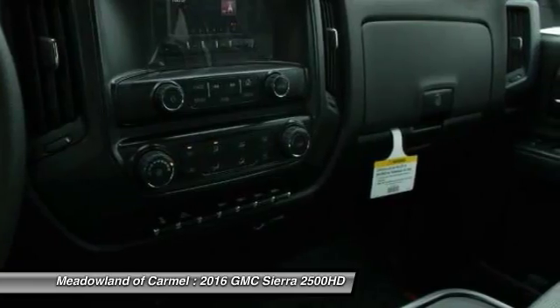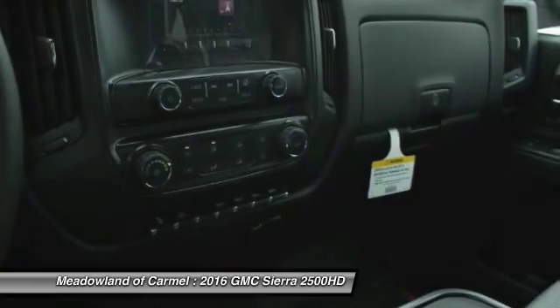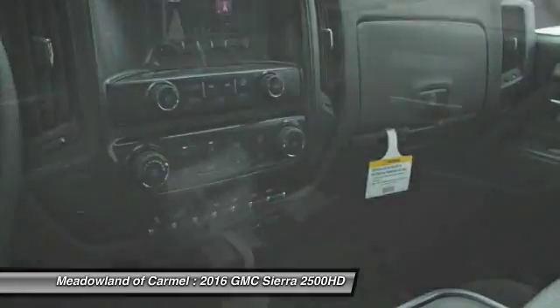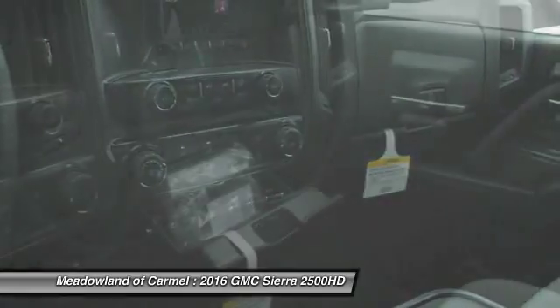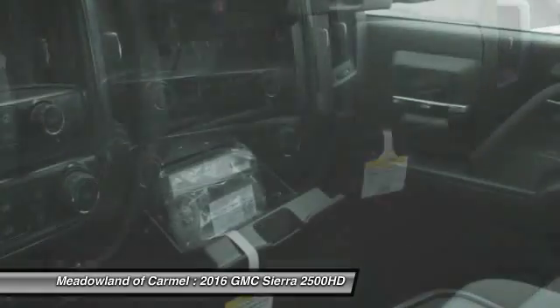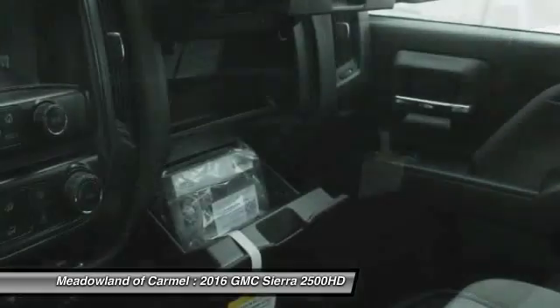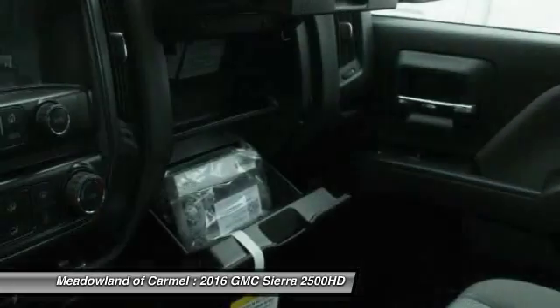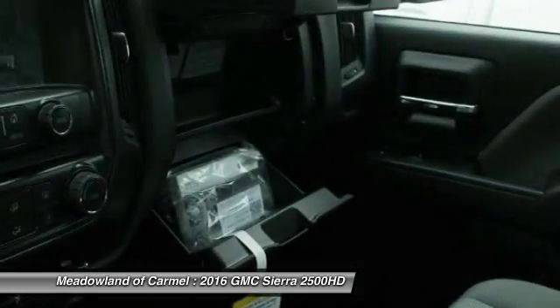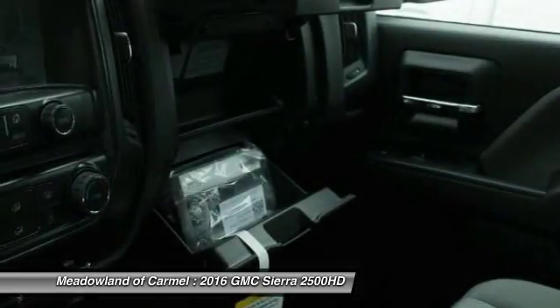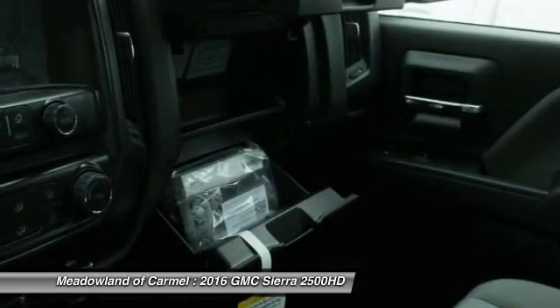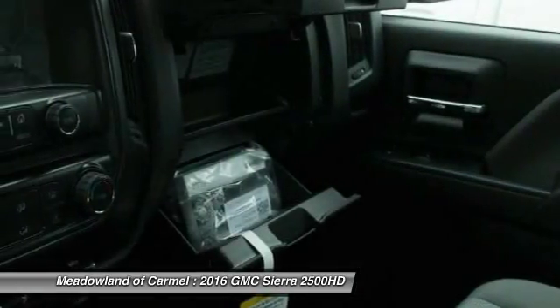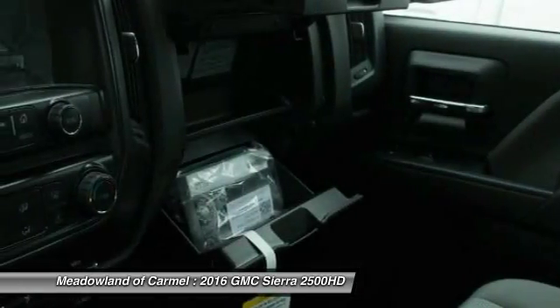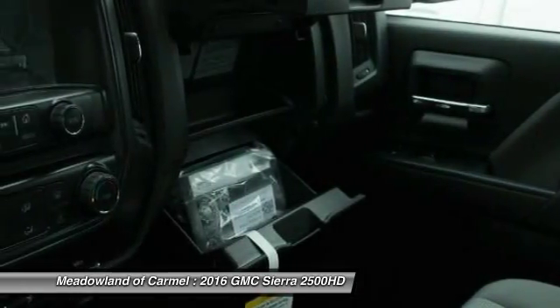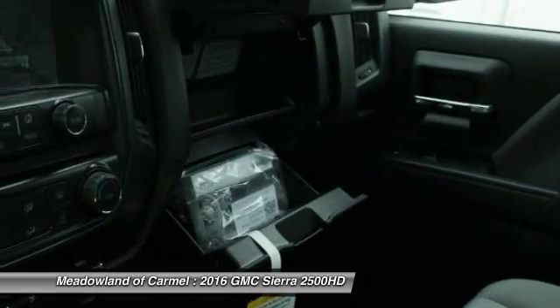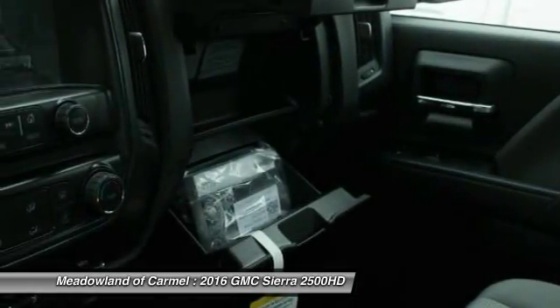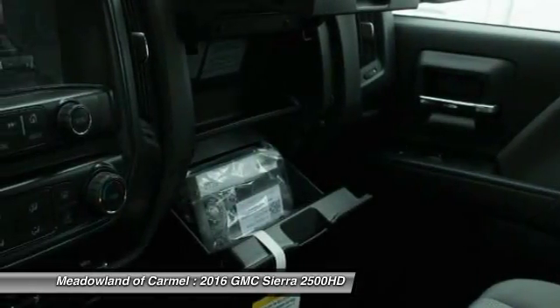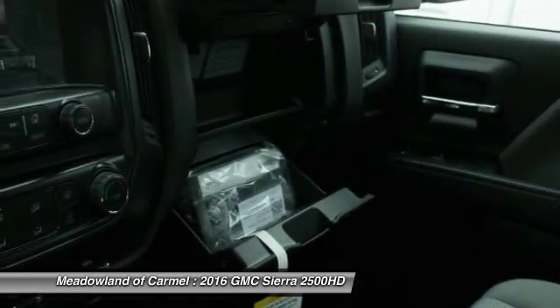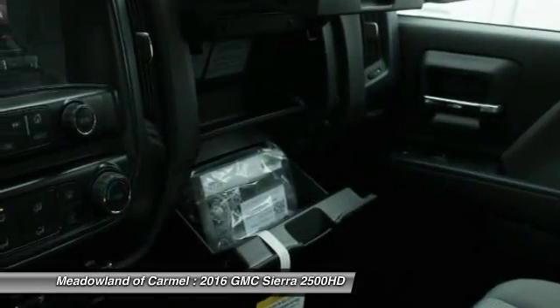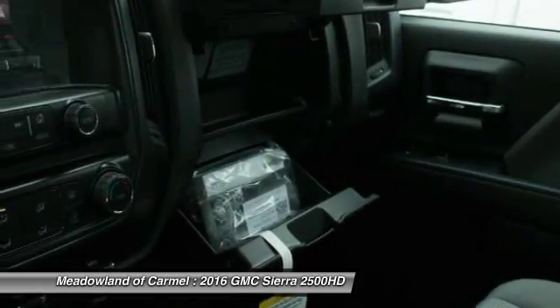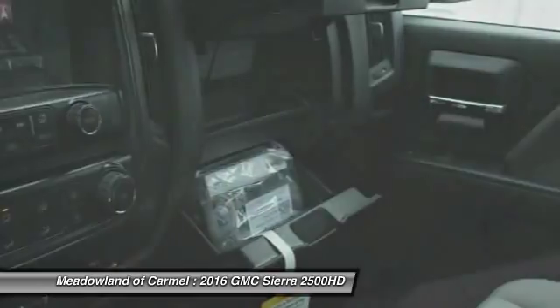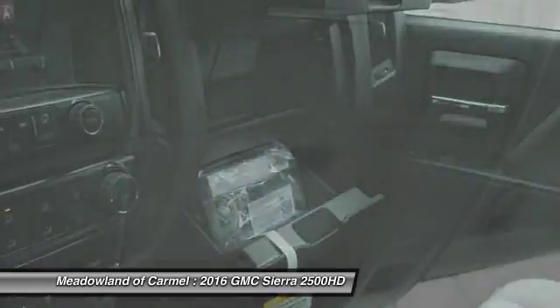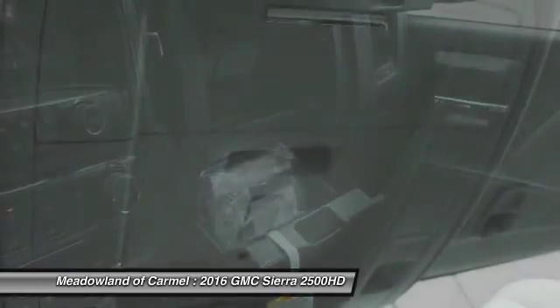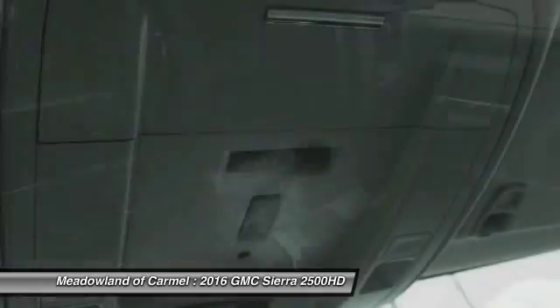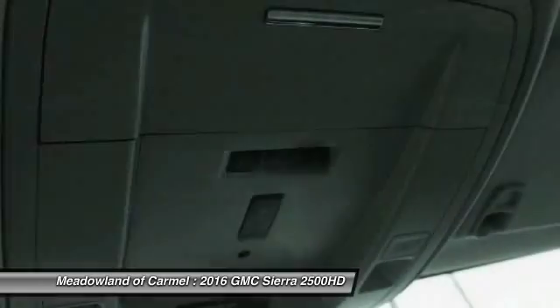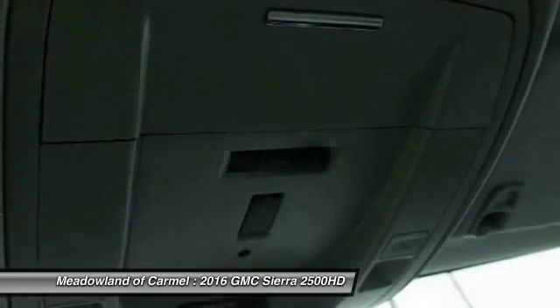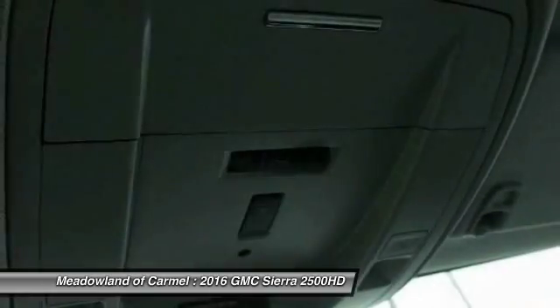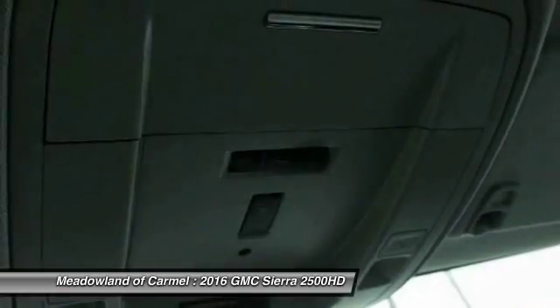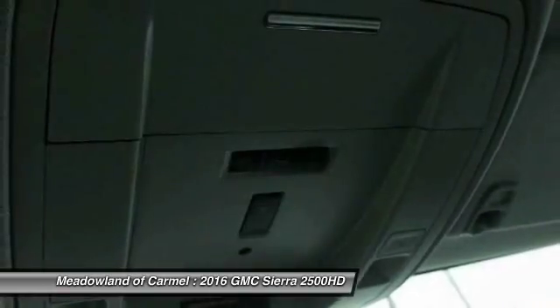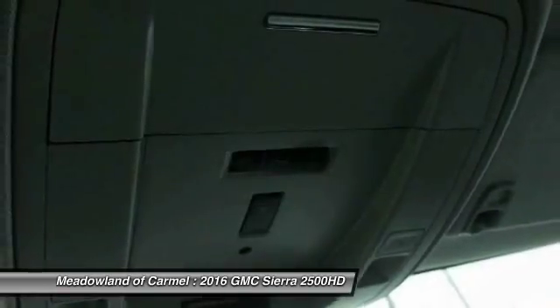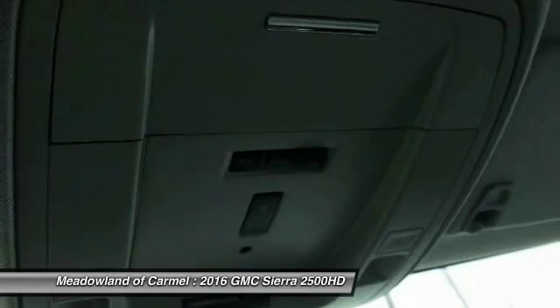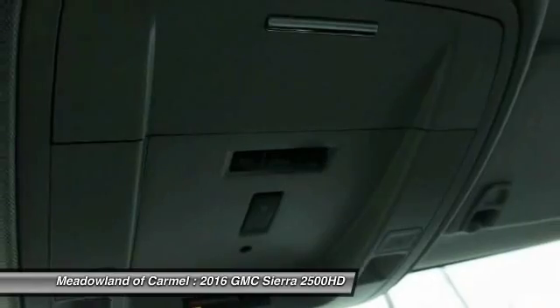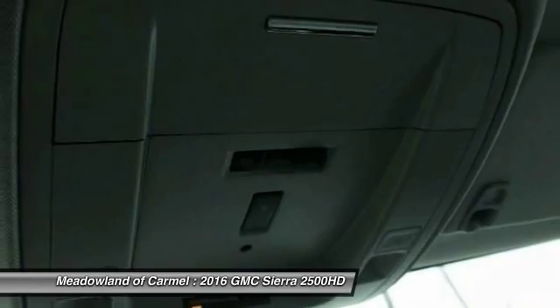Passenger airbag. Power door locks. Power windows. Trip computer.